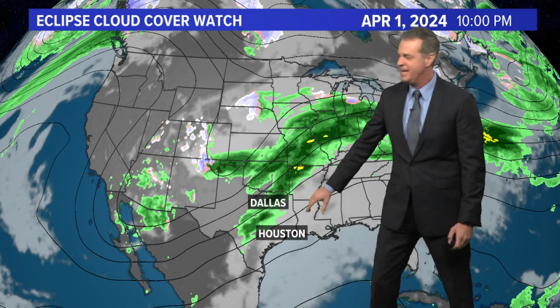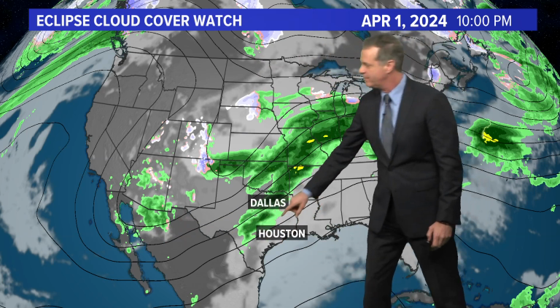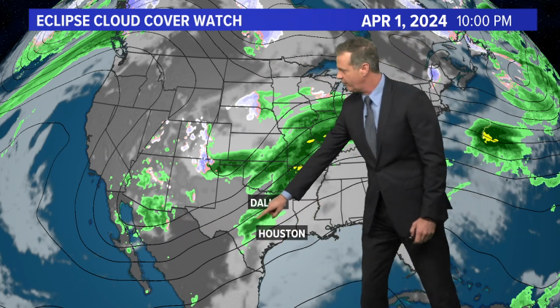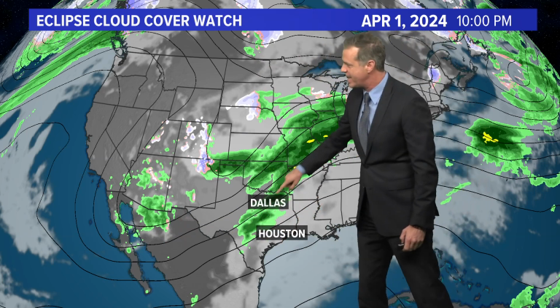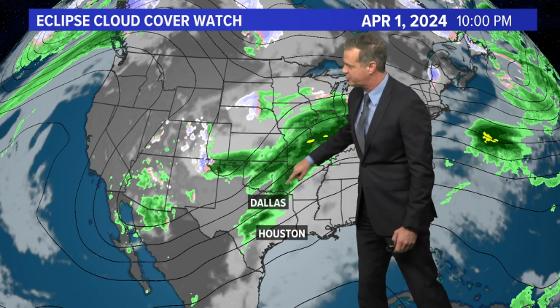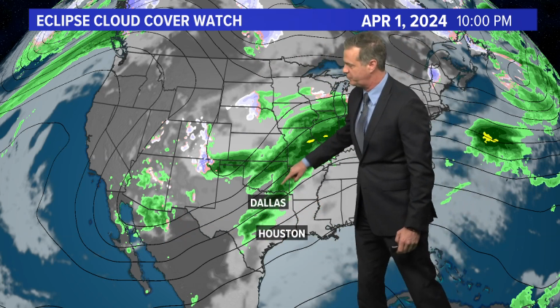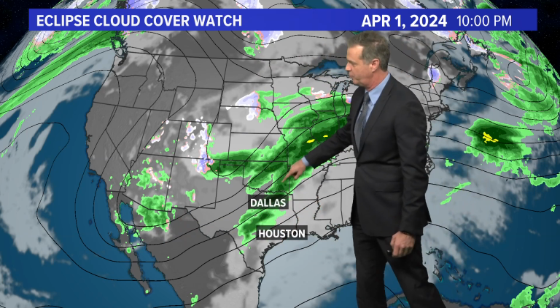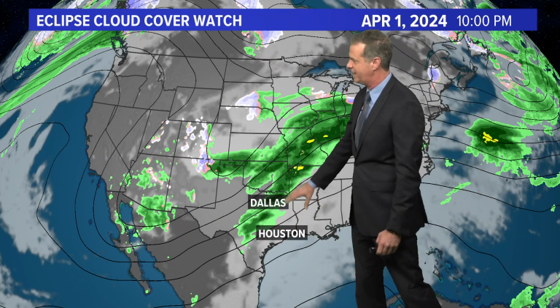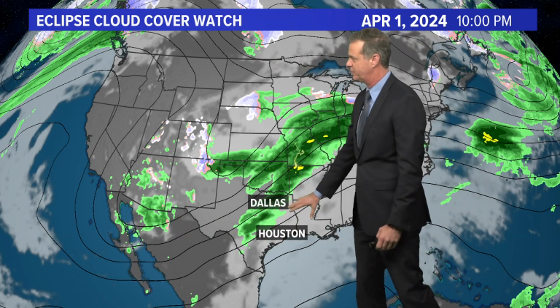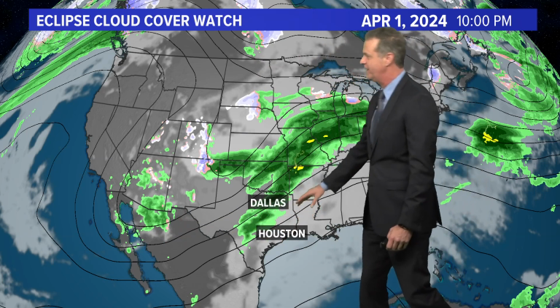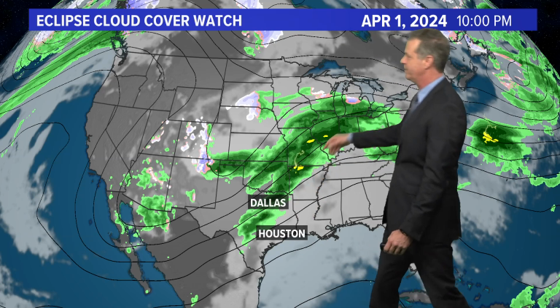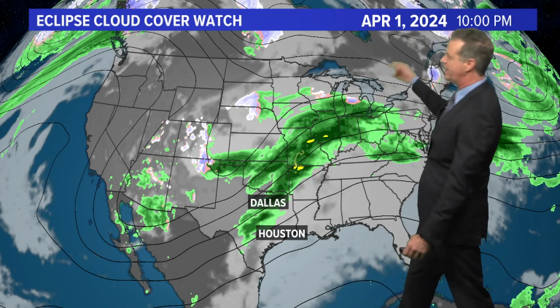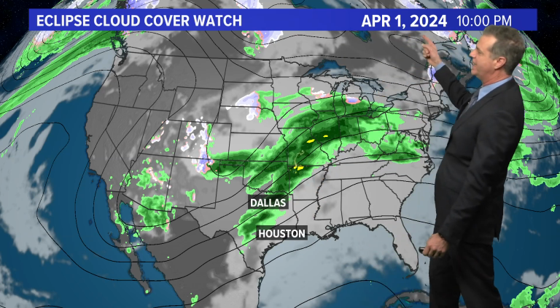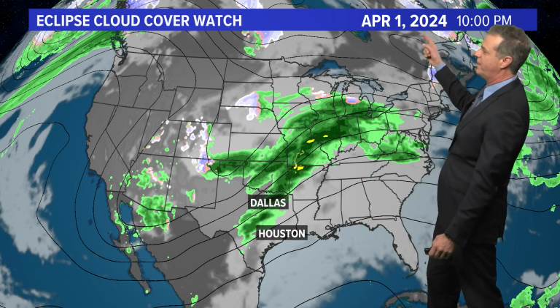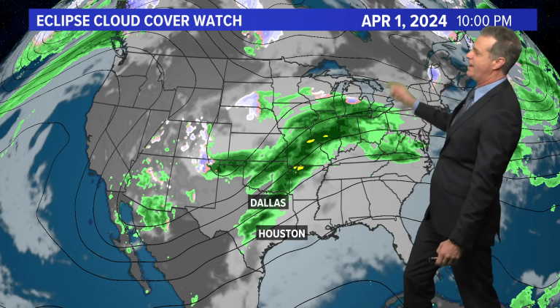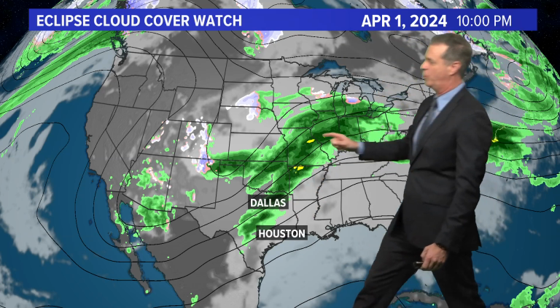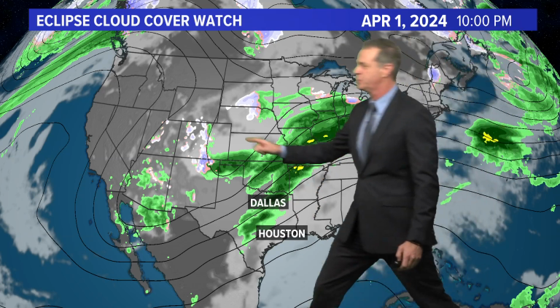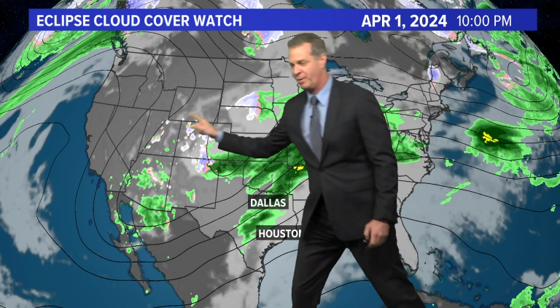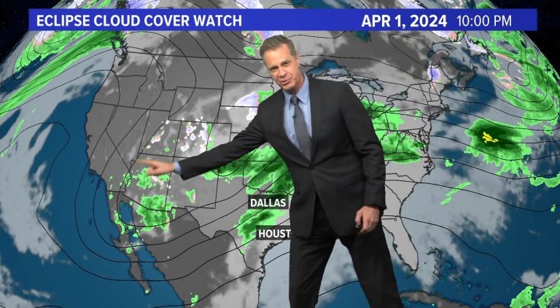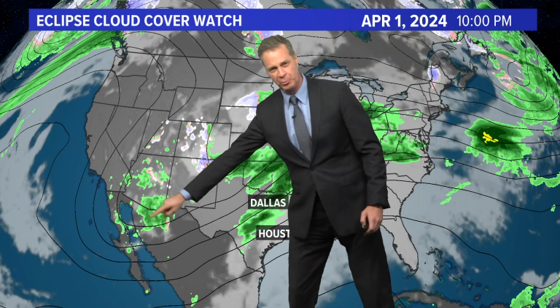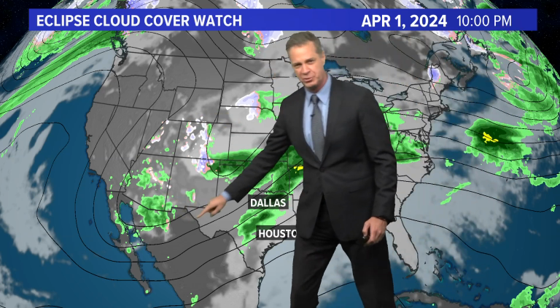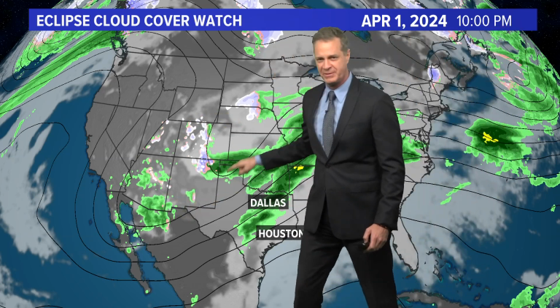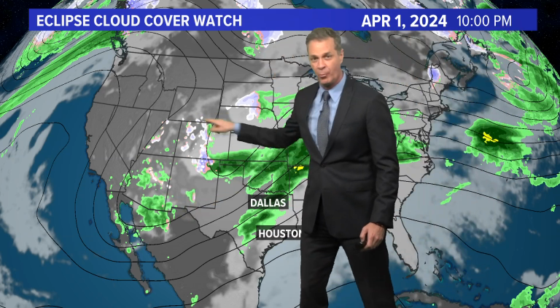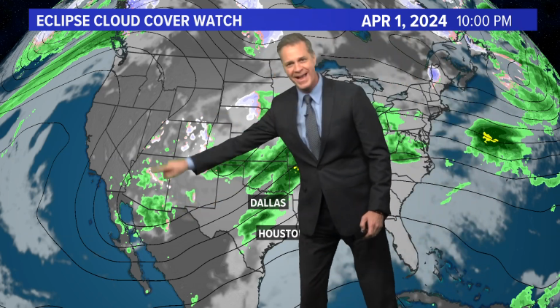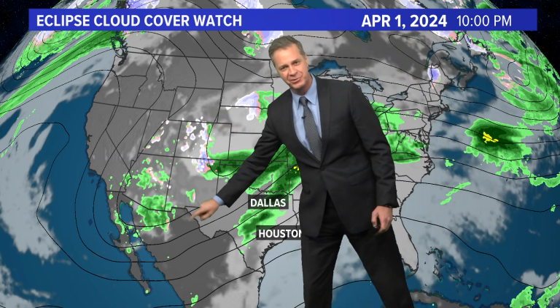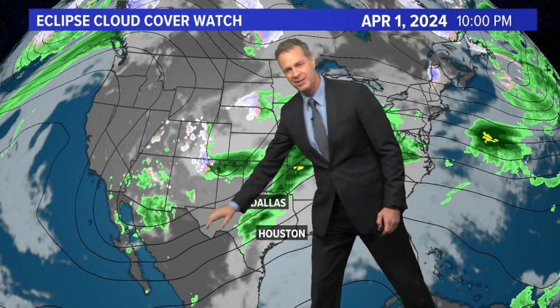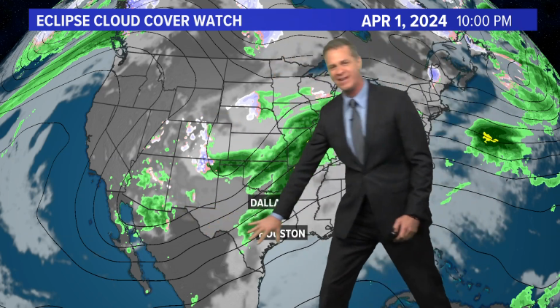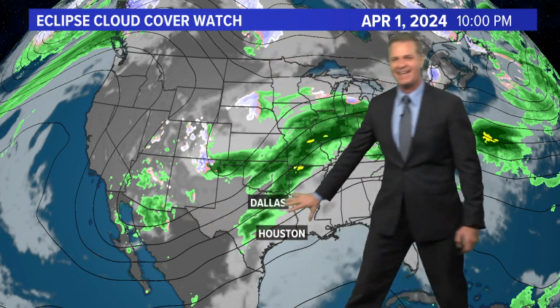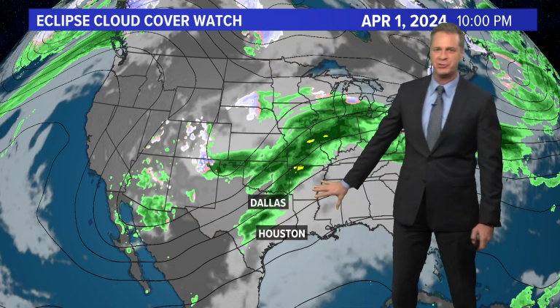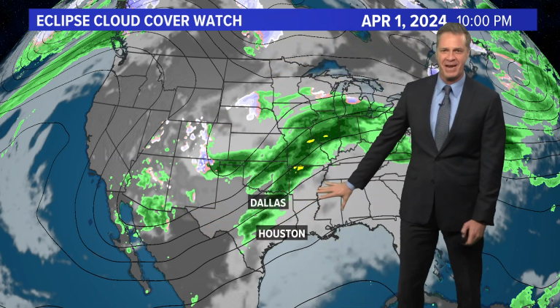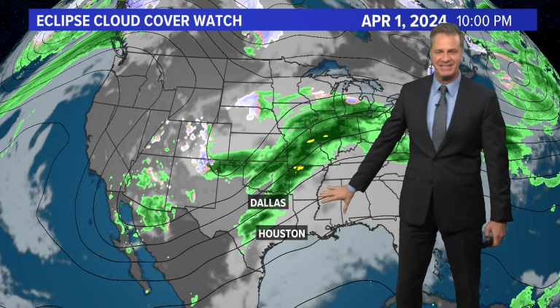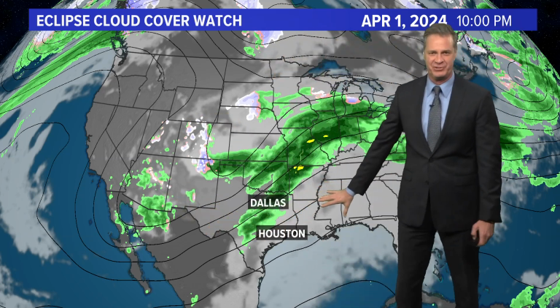We've got rain in central and north Texas this evening — that's right now. So spring storm systems out west bring clouds and rain to Texas.